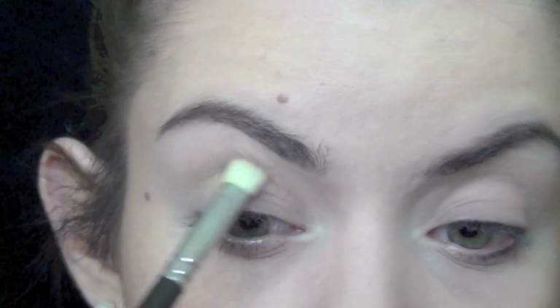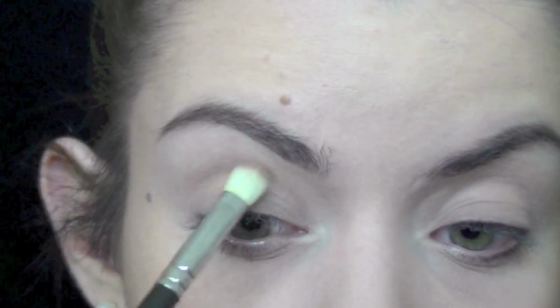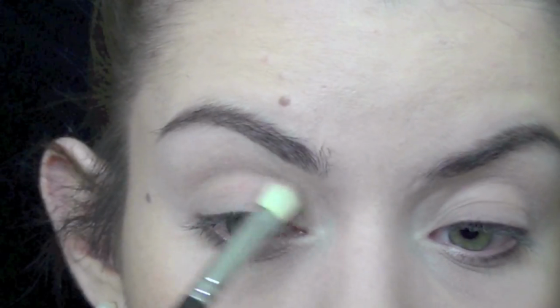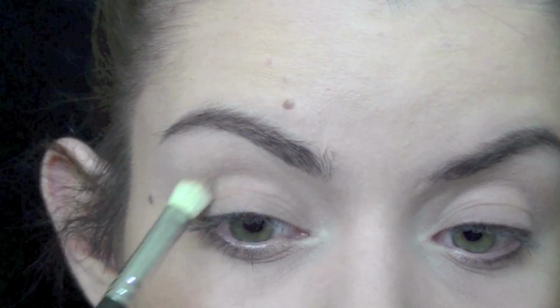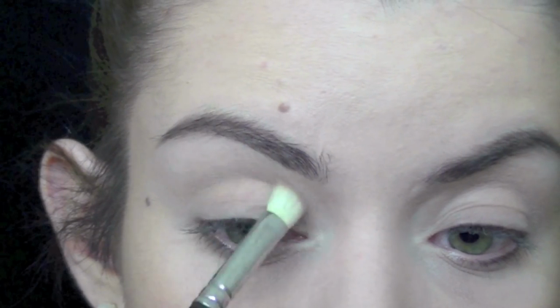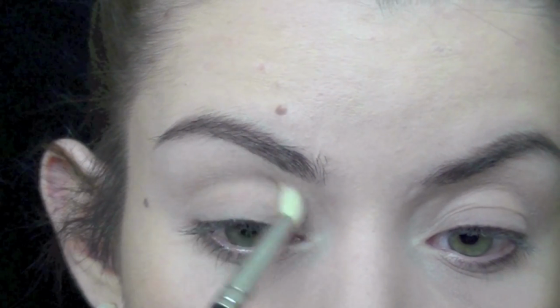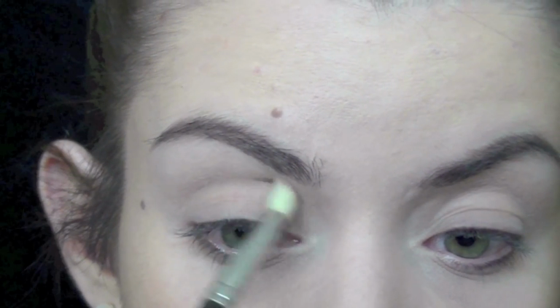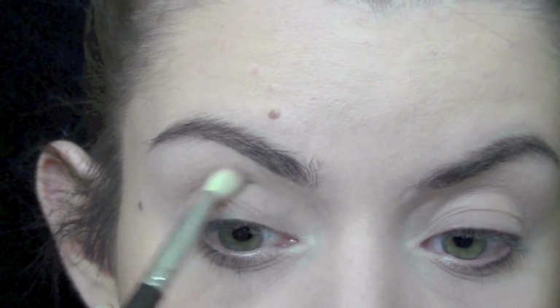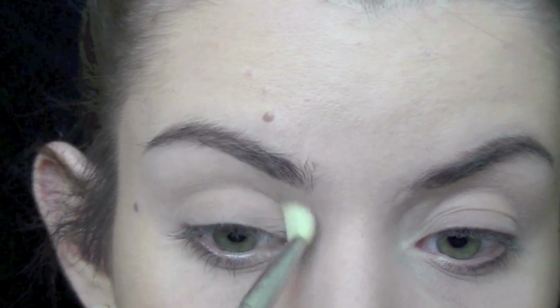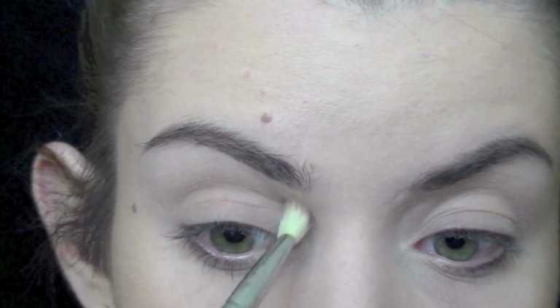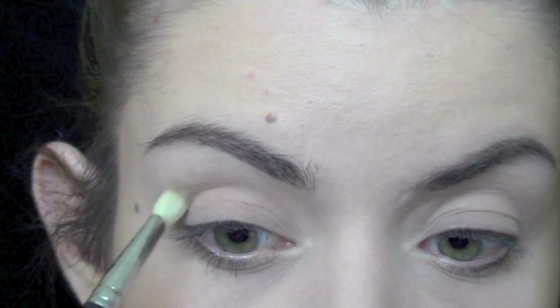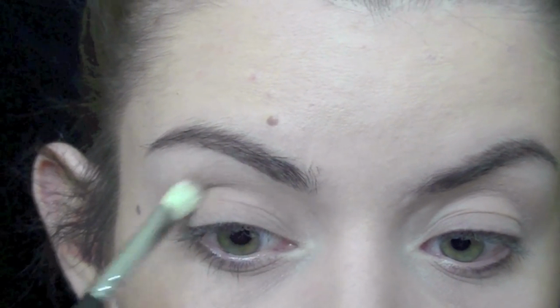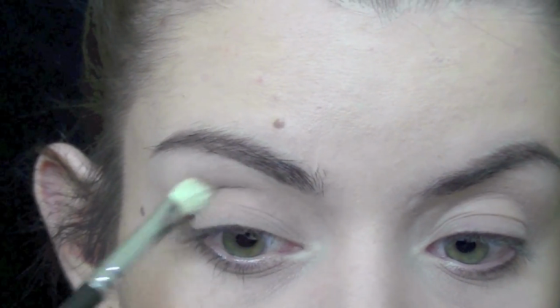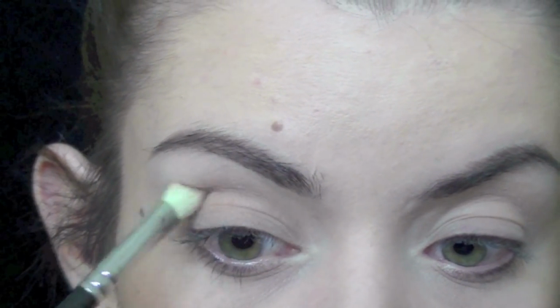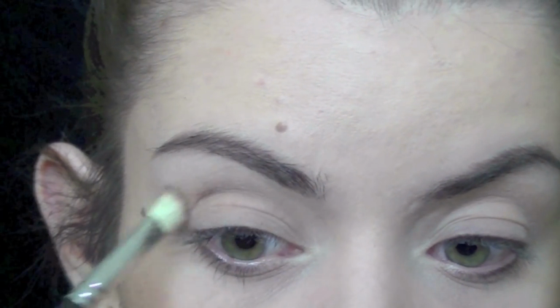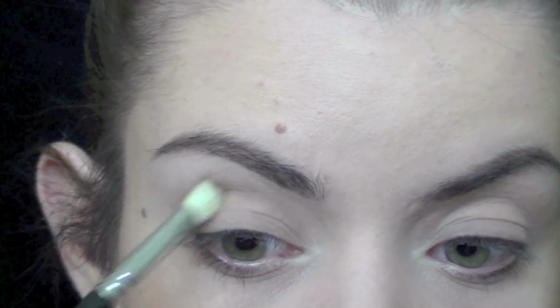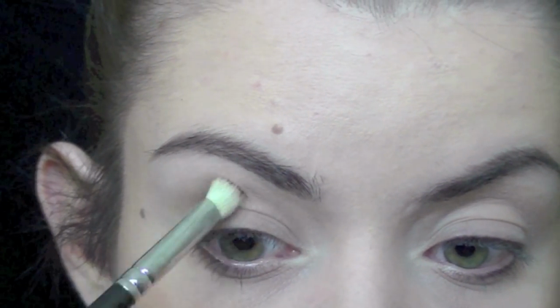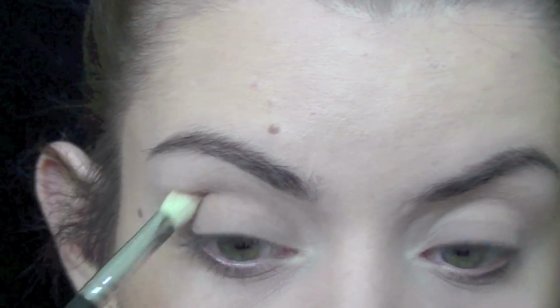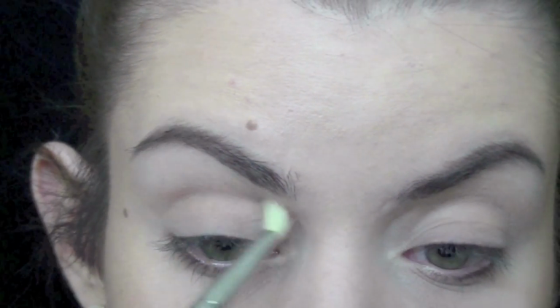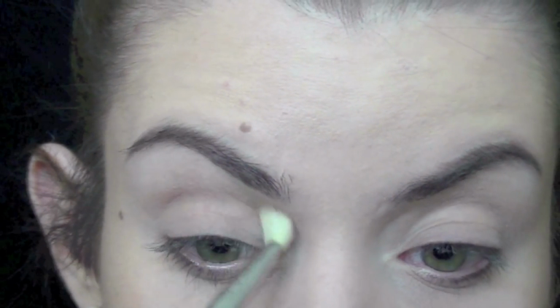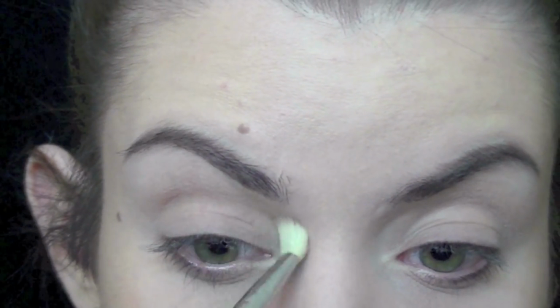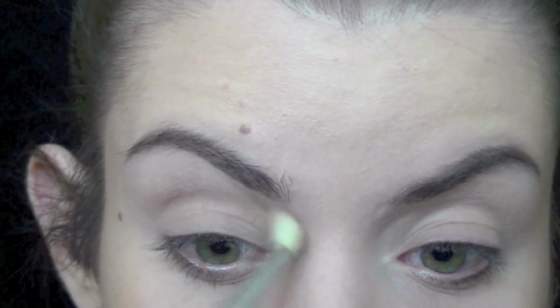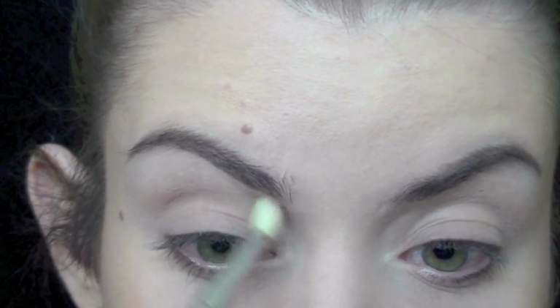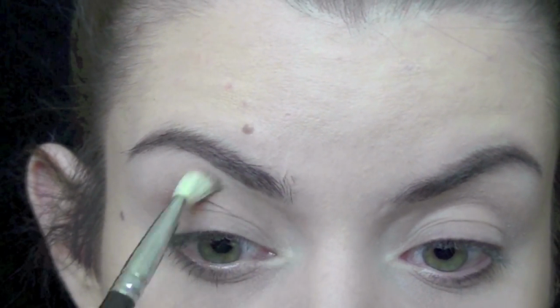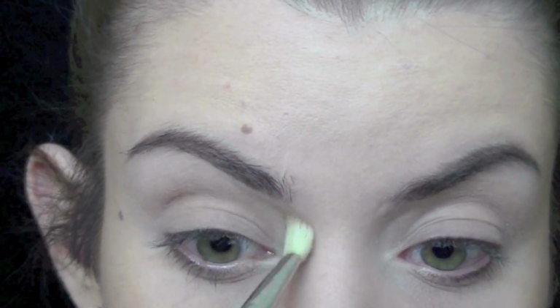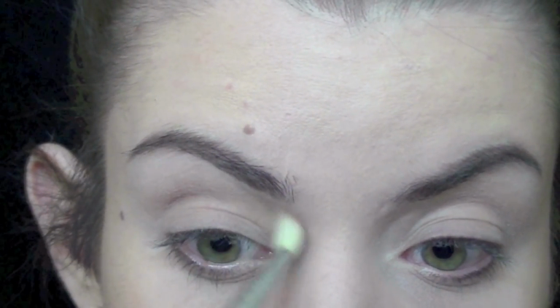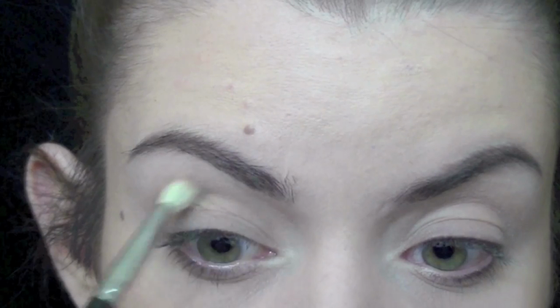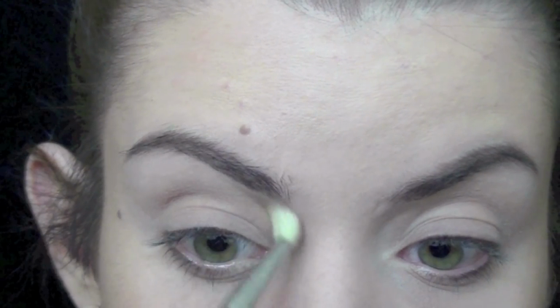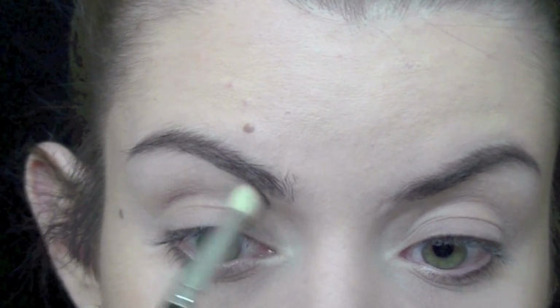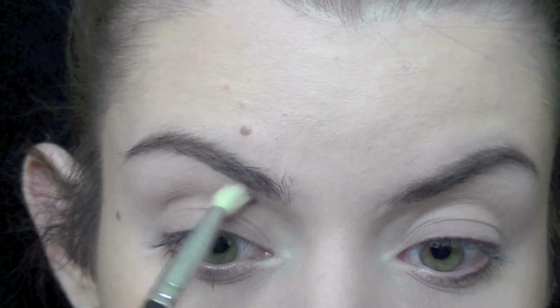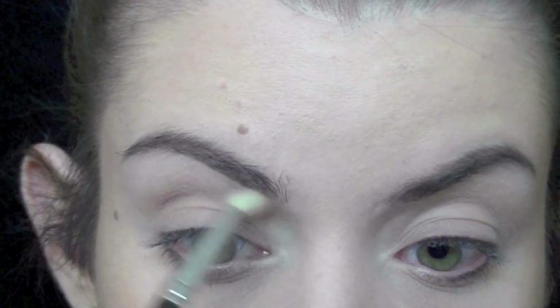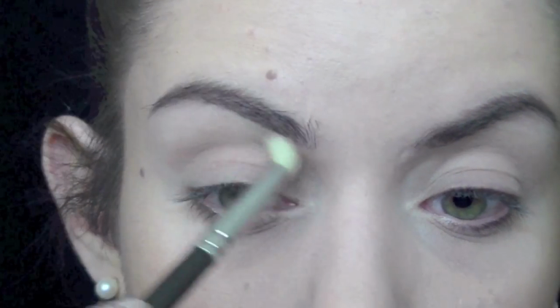I'm taking a blending brush and a matte medium brown color, and this is going to go in my crease.